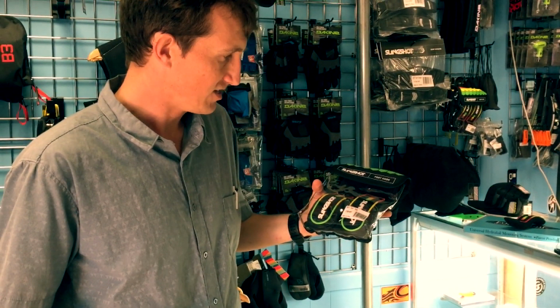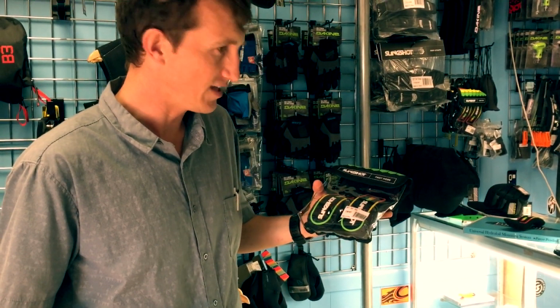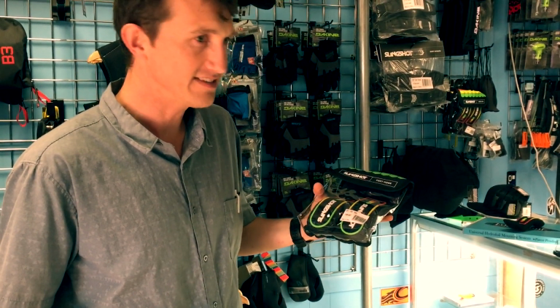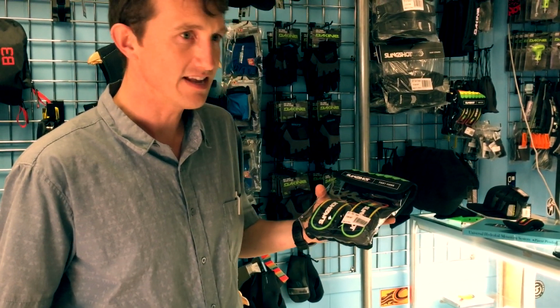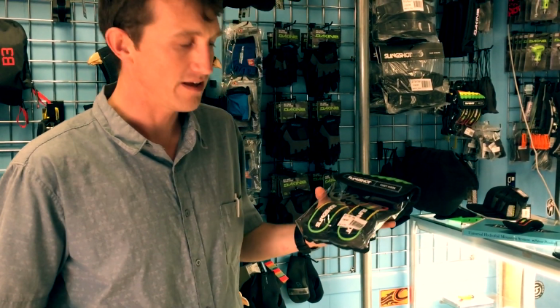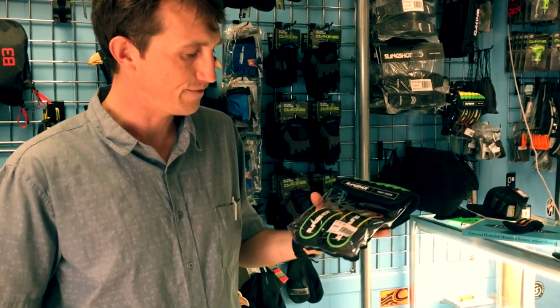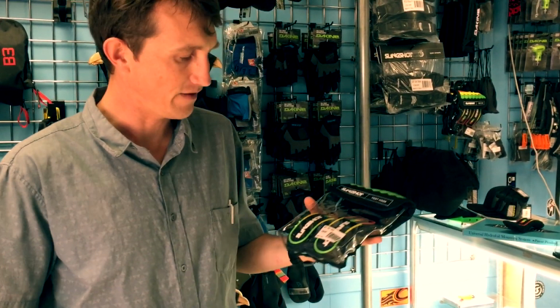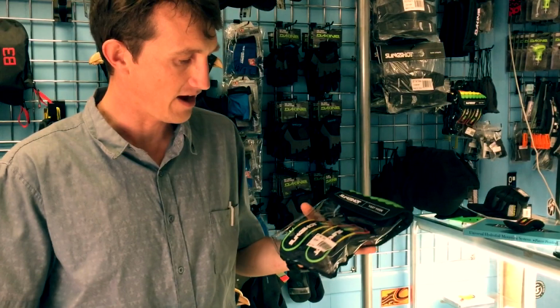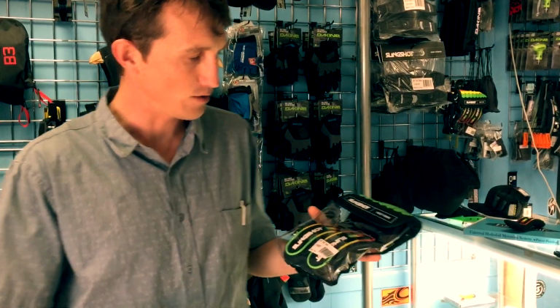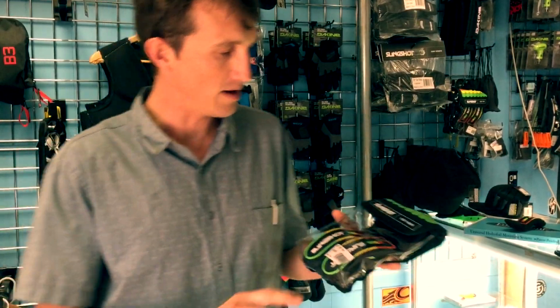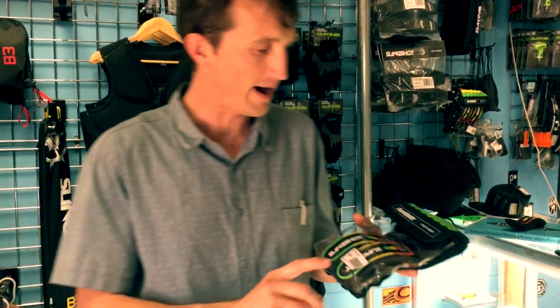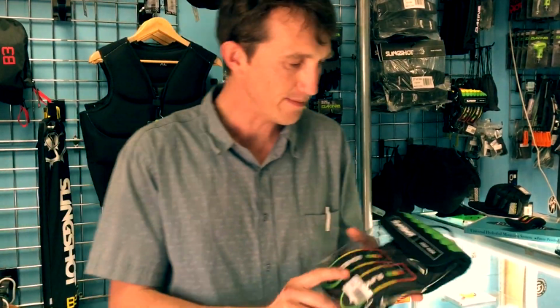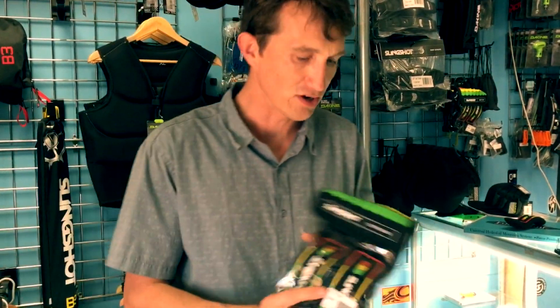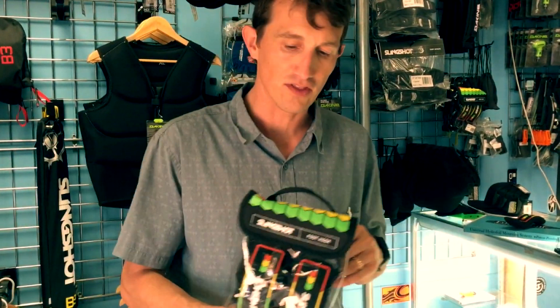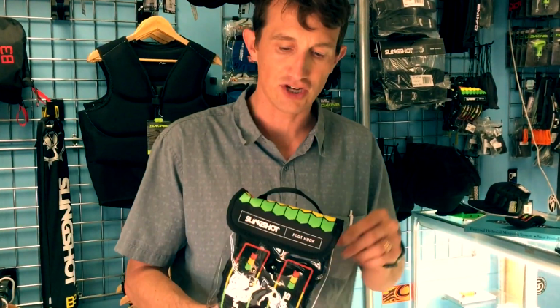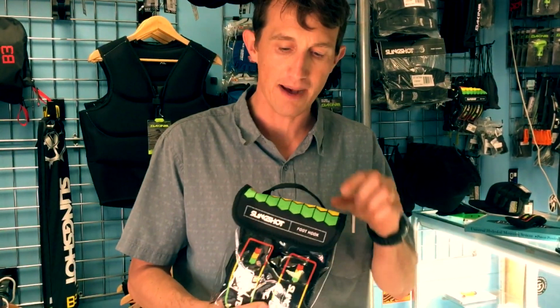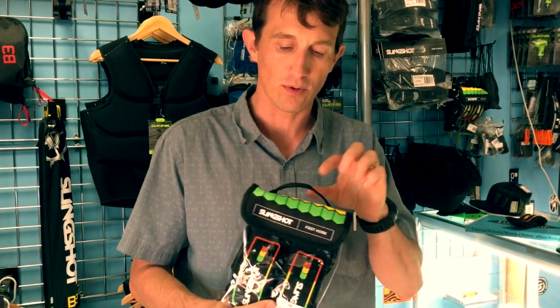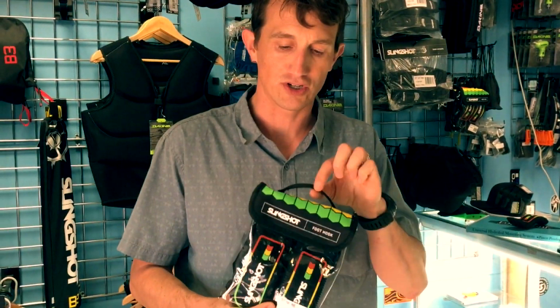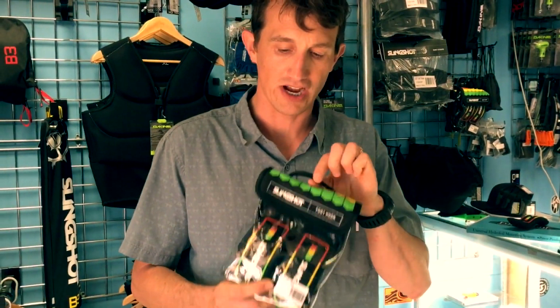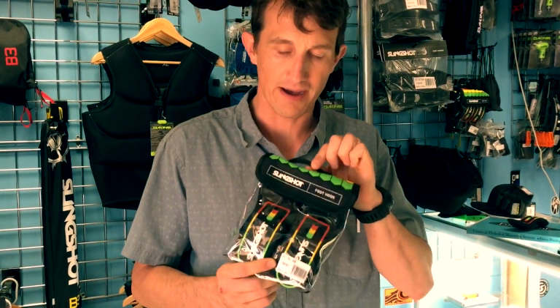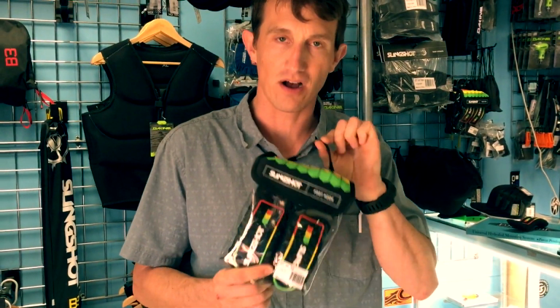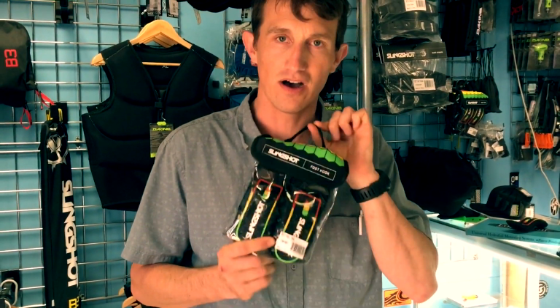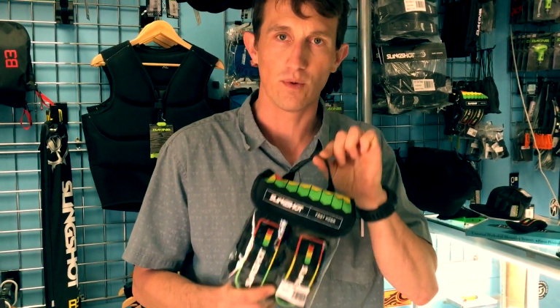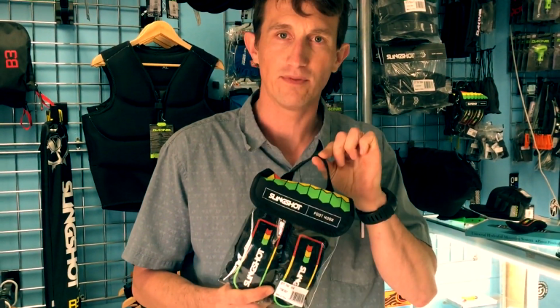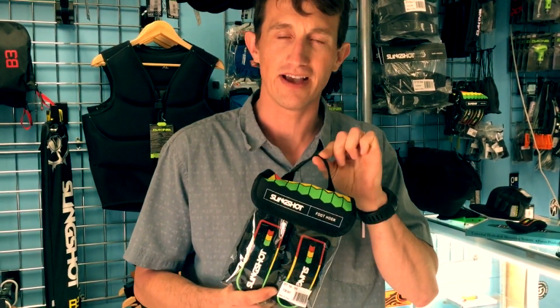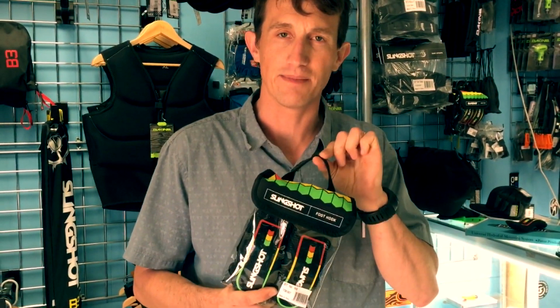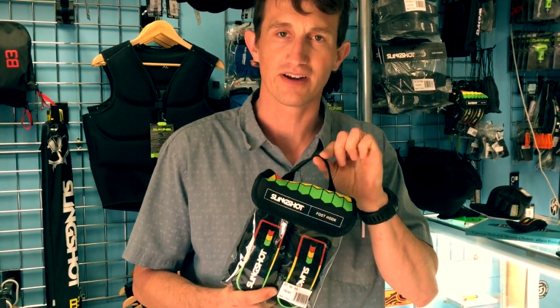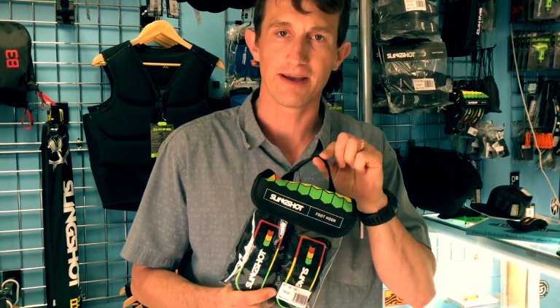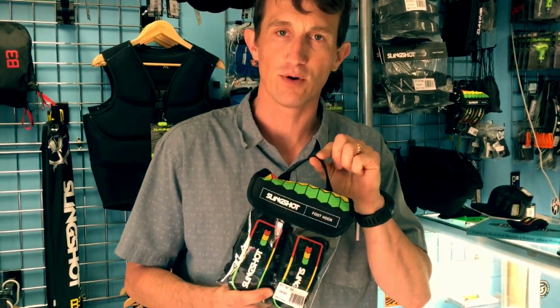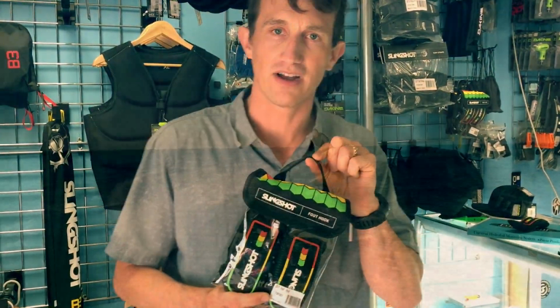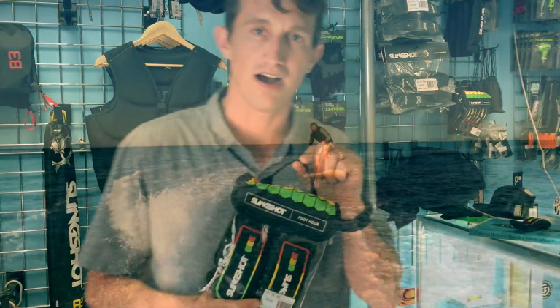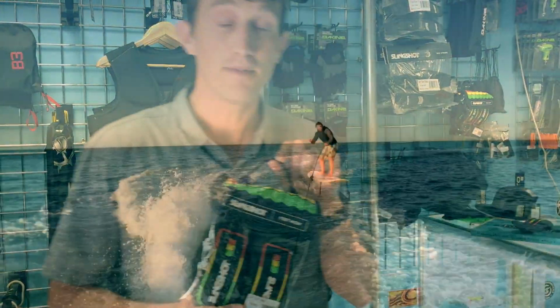So that's it. If you want to buy them you can call the shop or check them out on the website at www.americankiteboard.com.